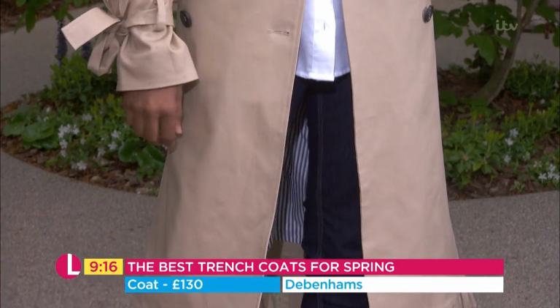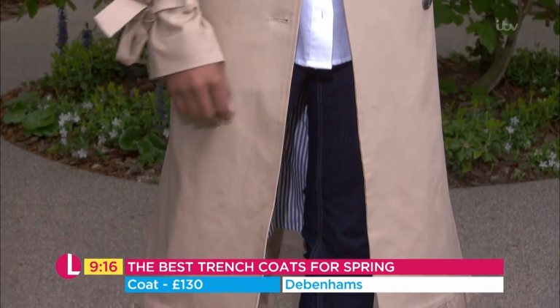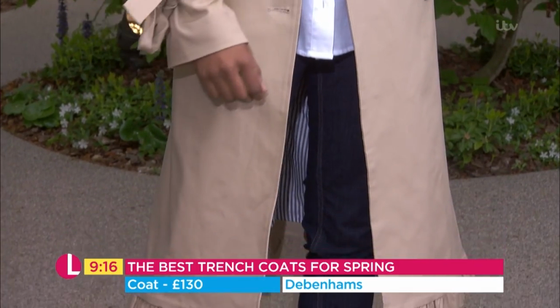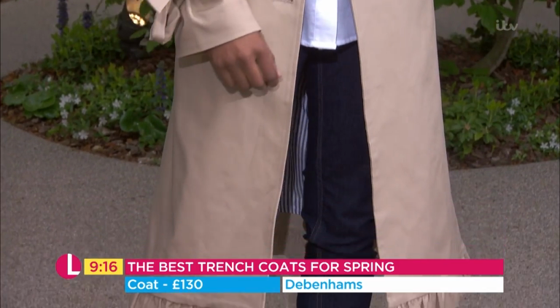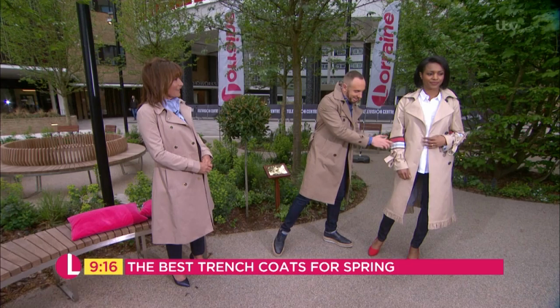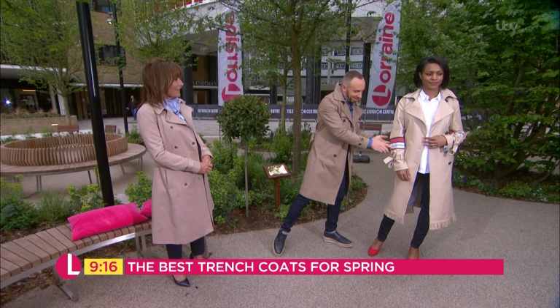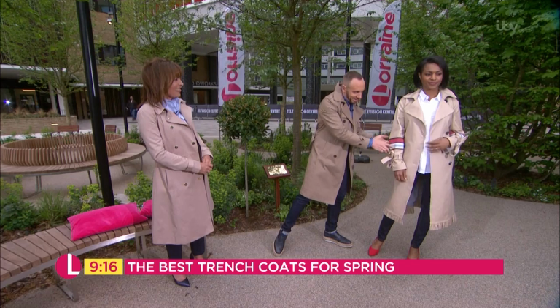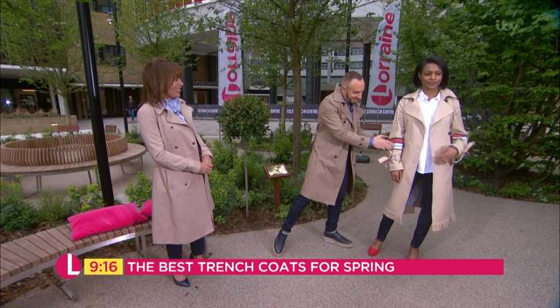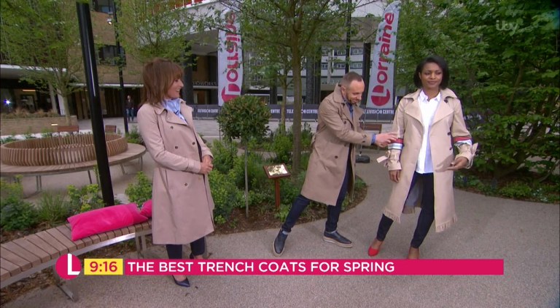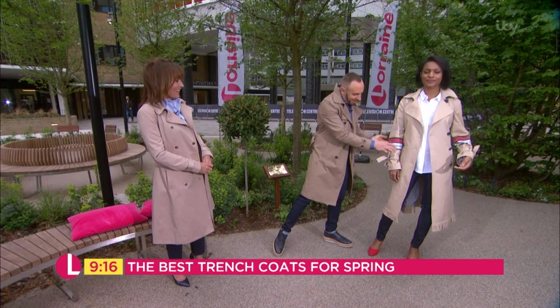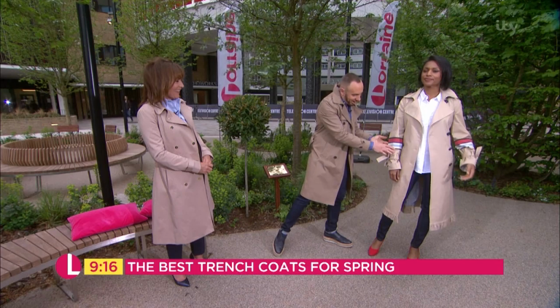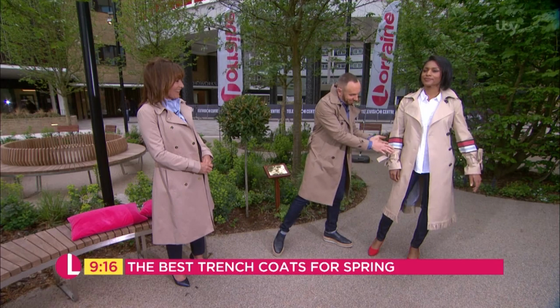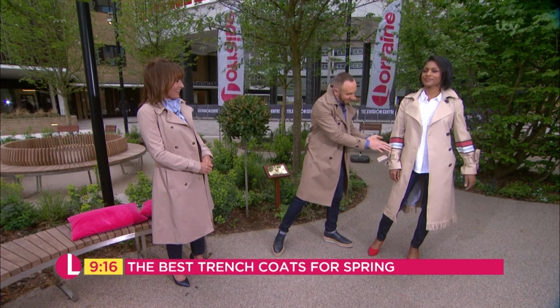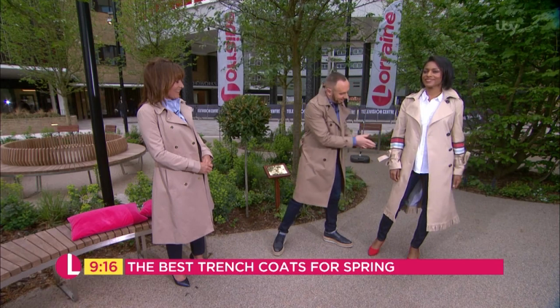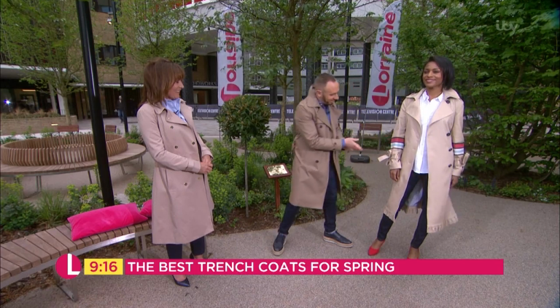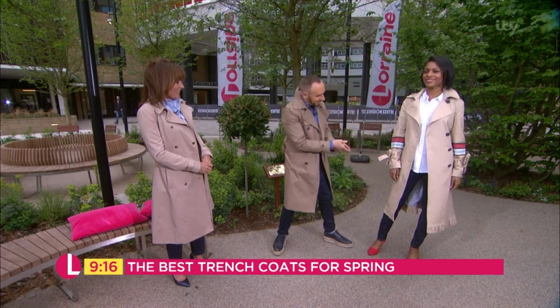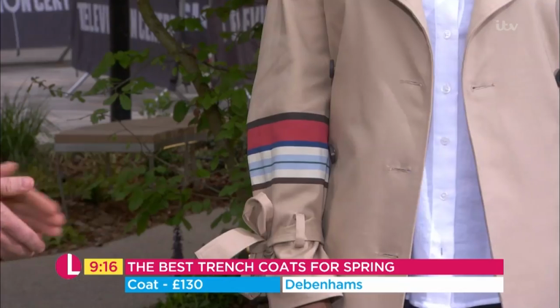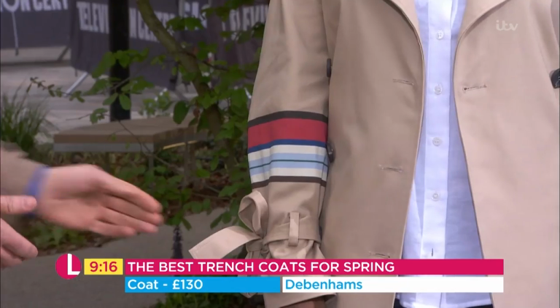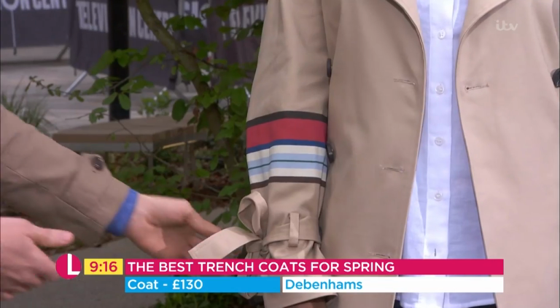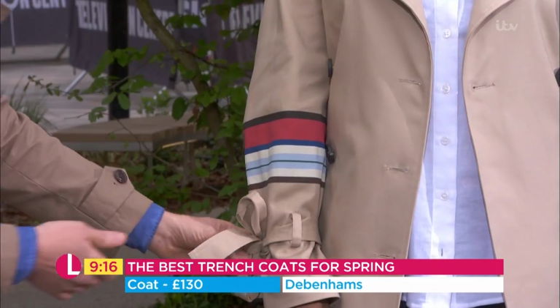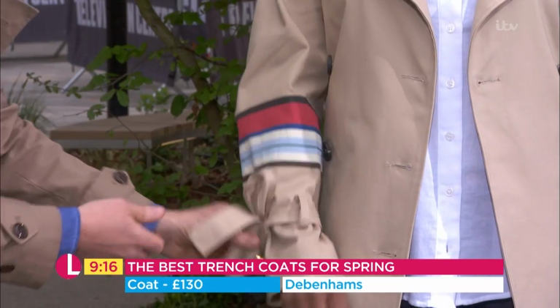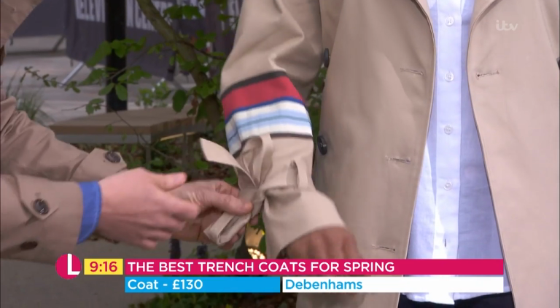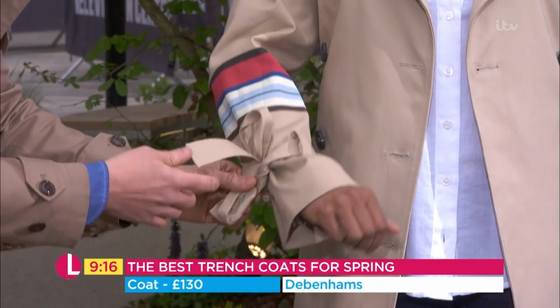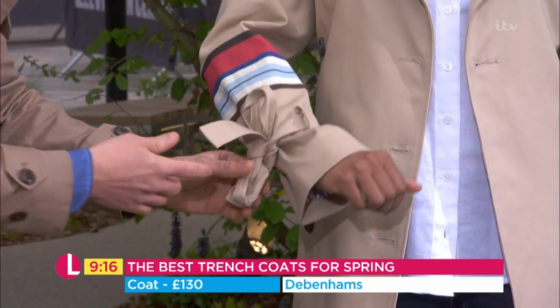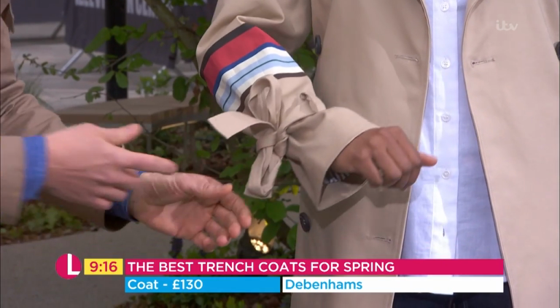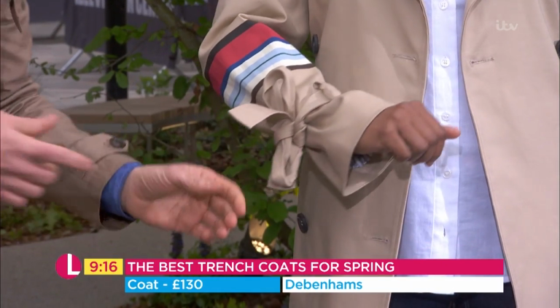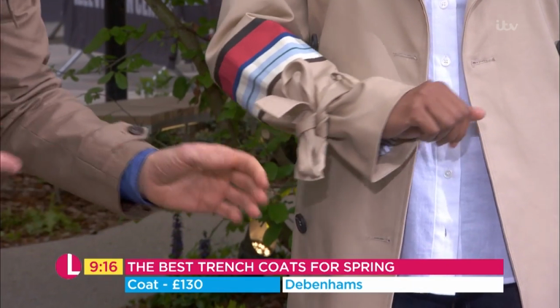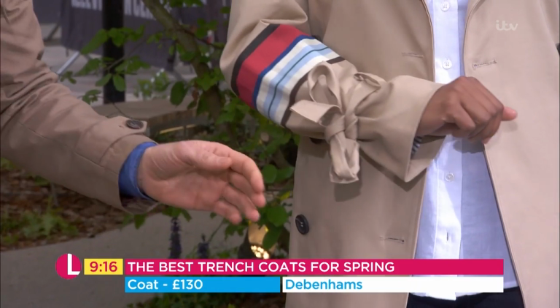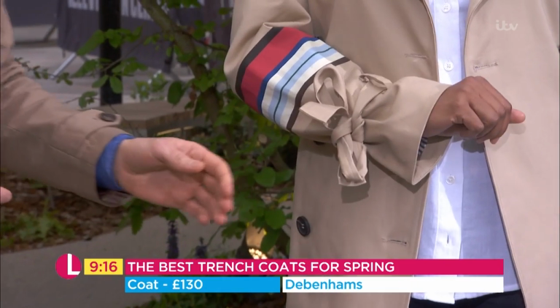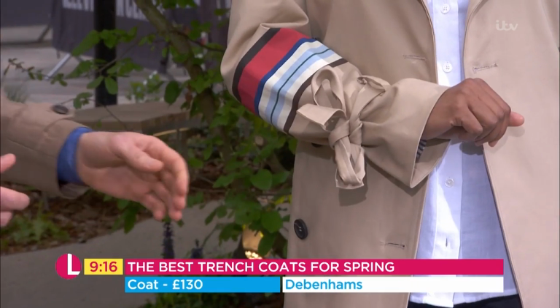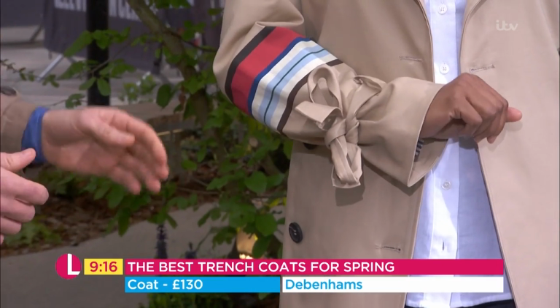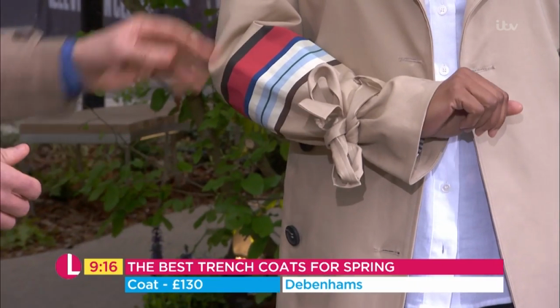Amazing detailing here on the sleeve — I love that. I think it's beautiful. And also the tie detailing there as well.